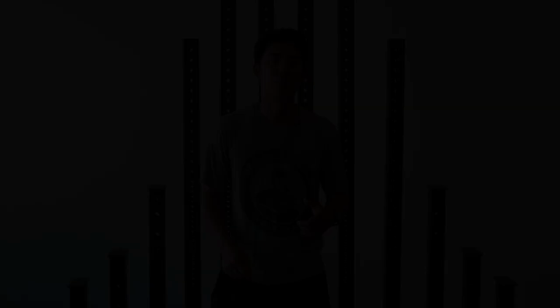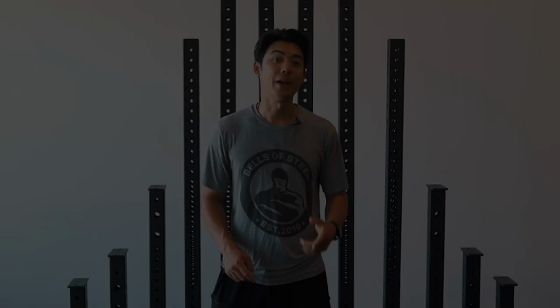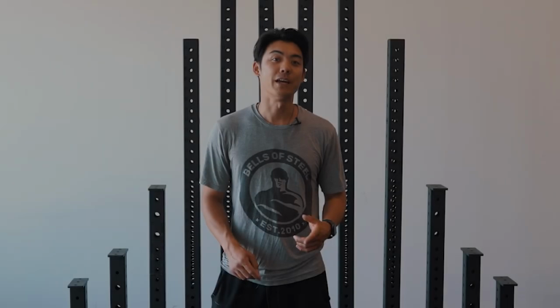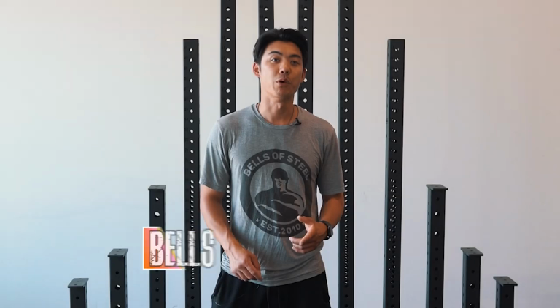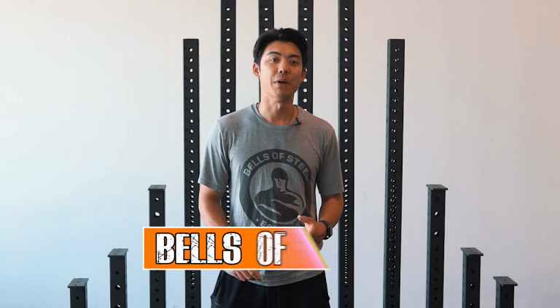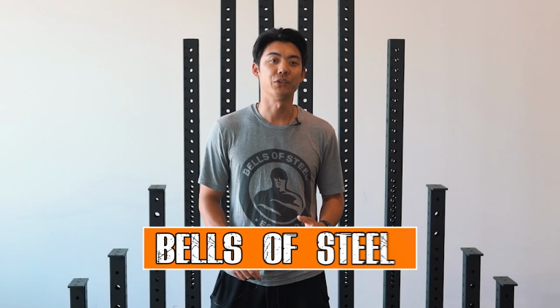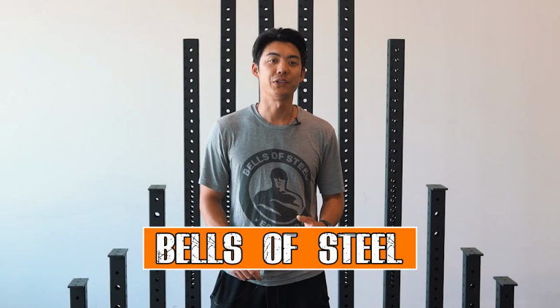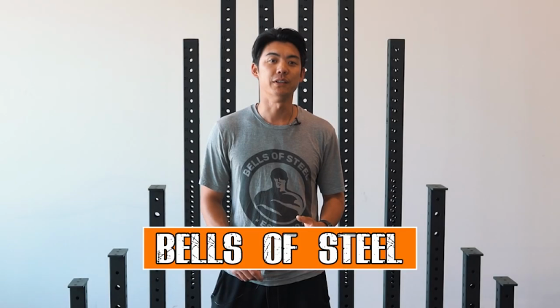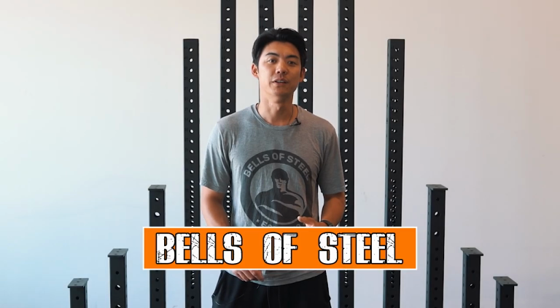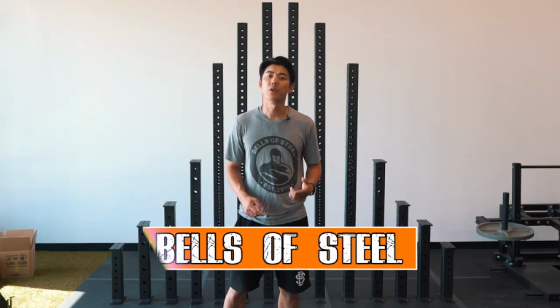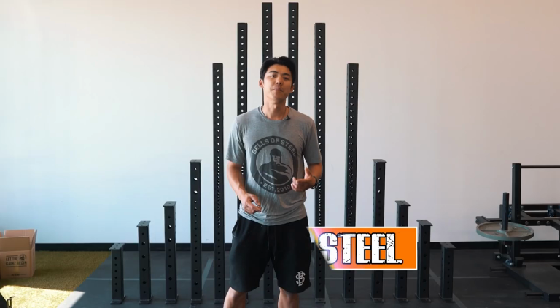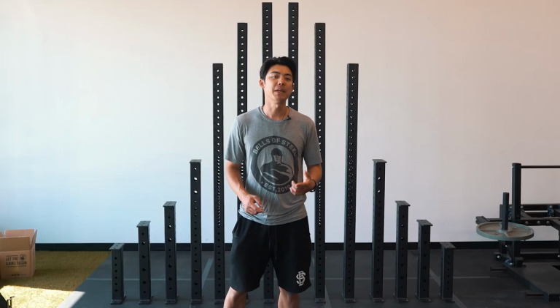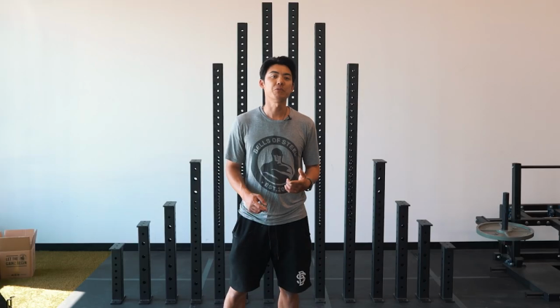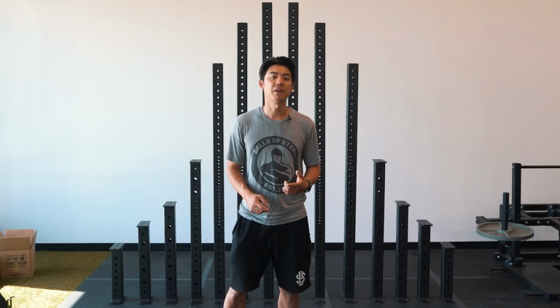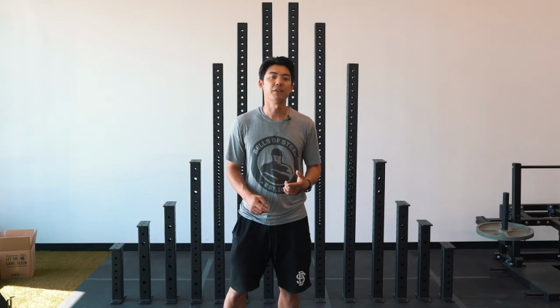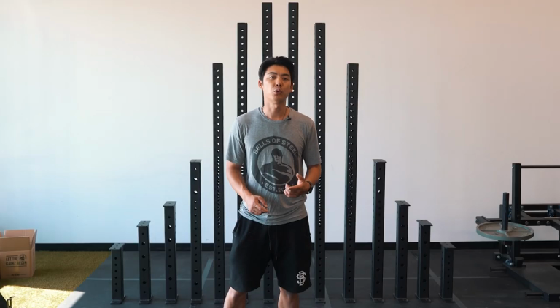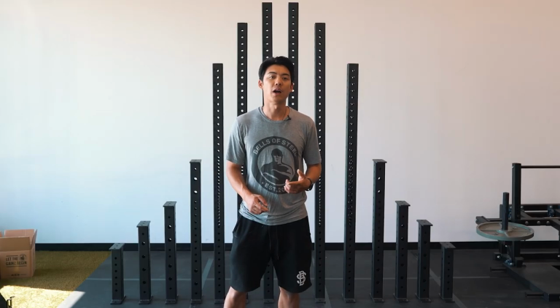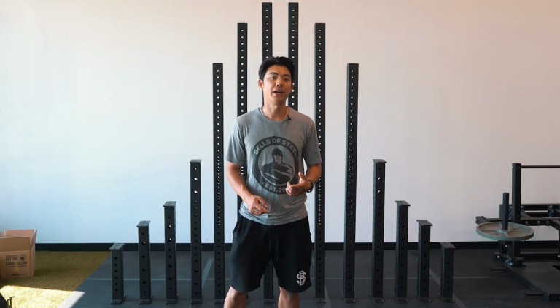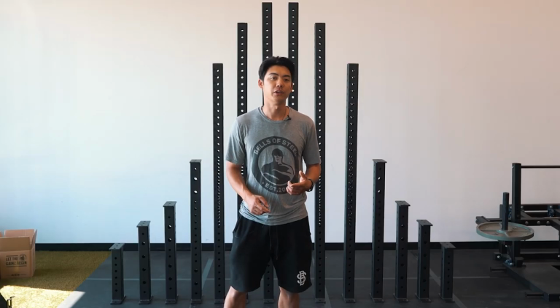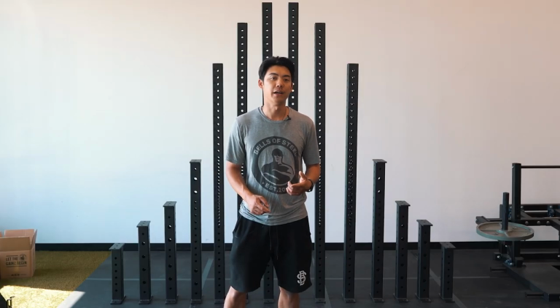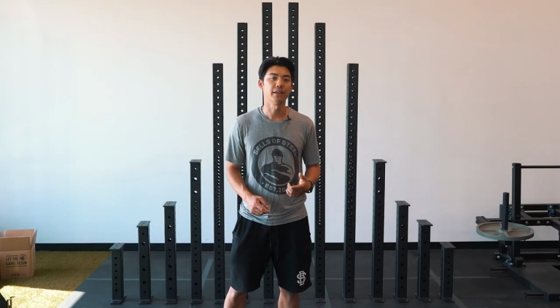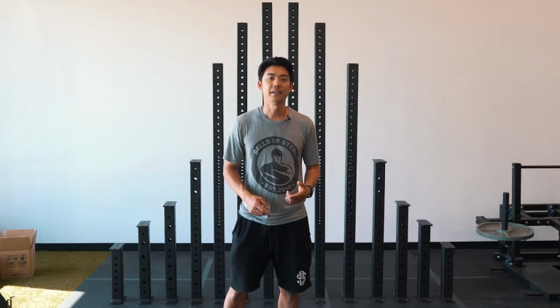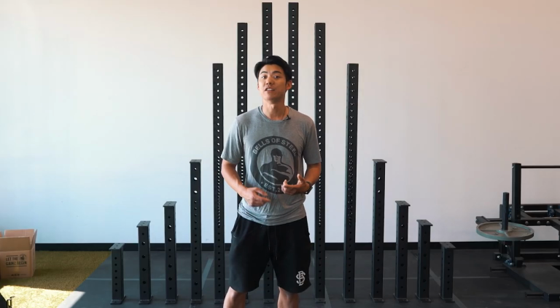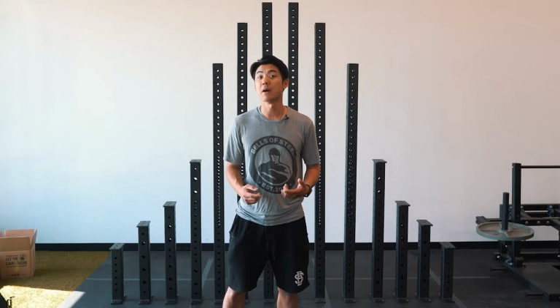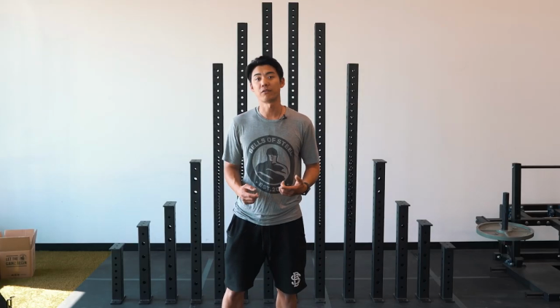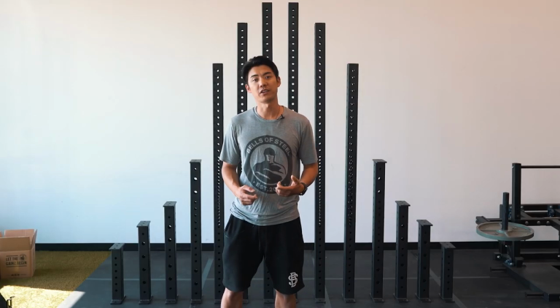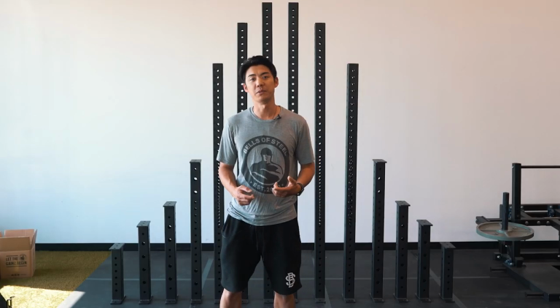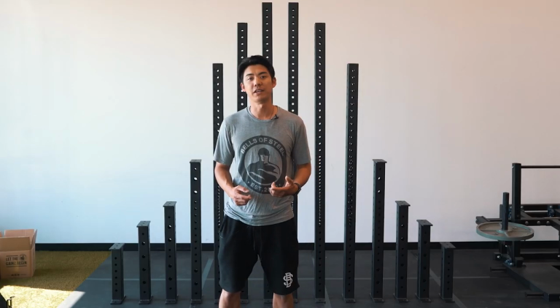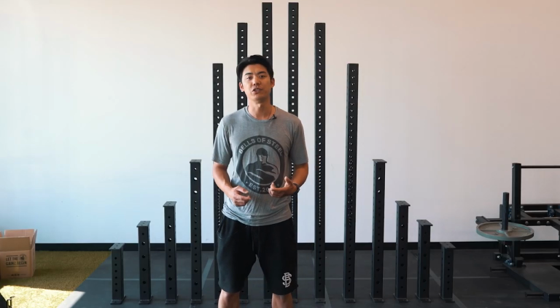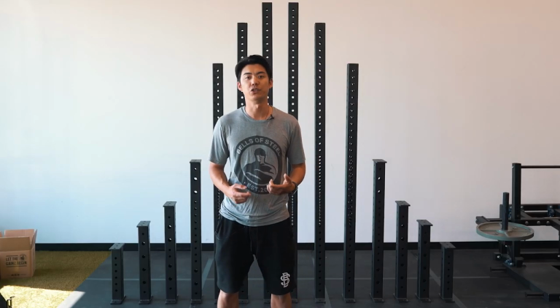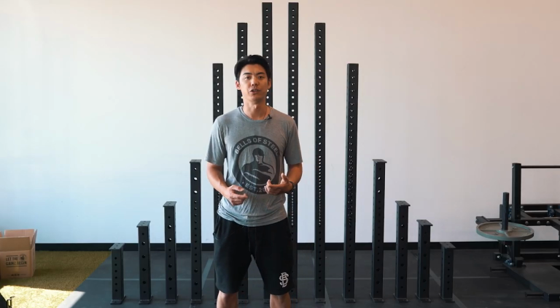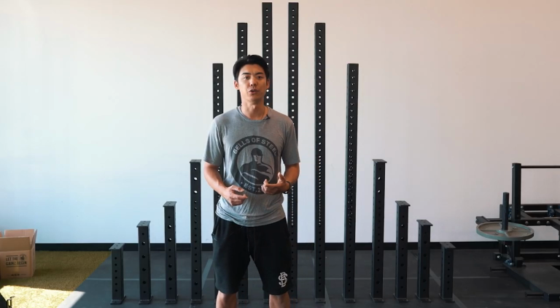Wayne here with Bells of Steel. One of the biggest benefits to our Hydro line is the amount of customizations you can do.